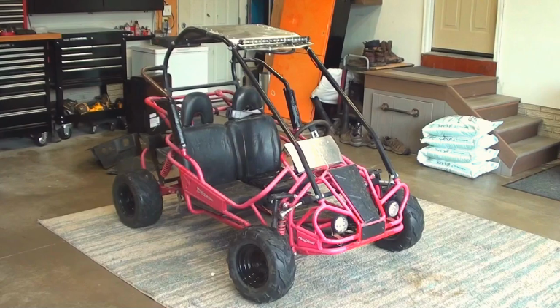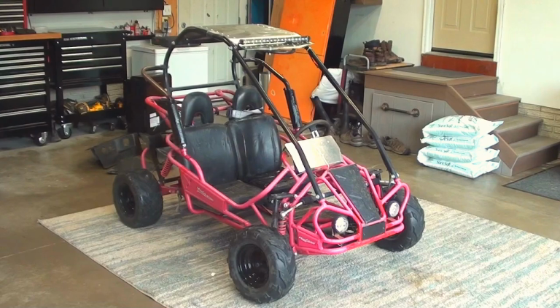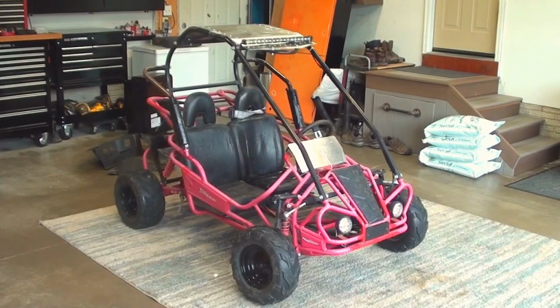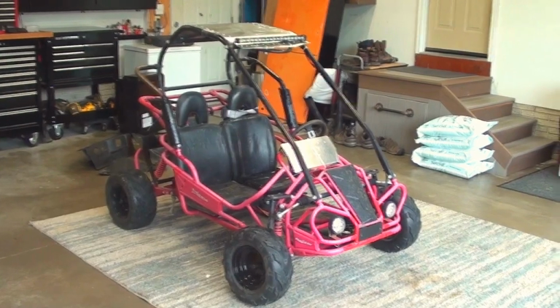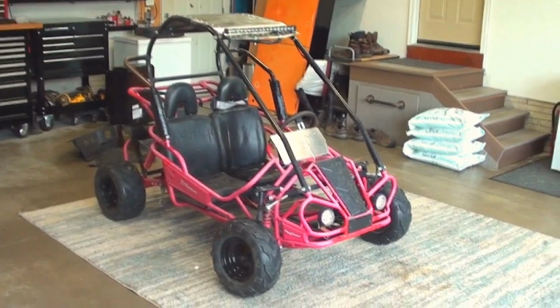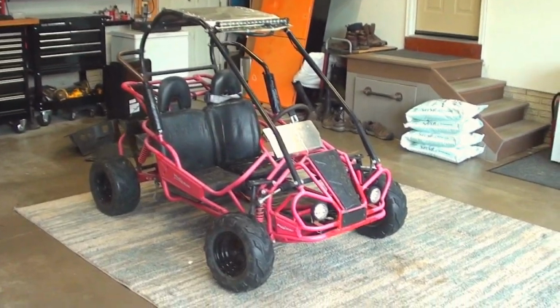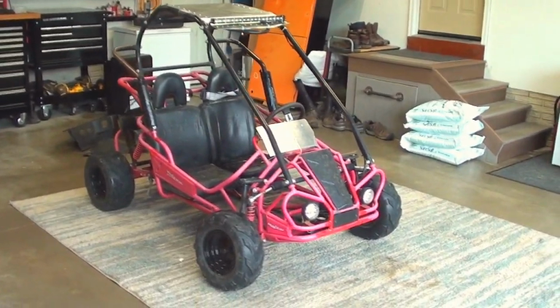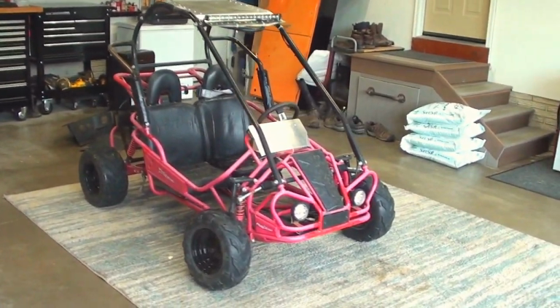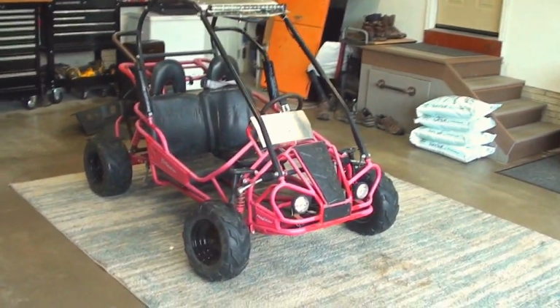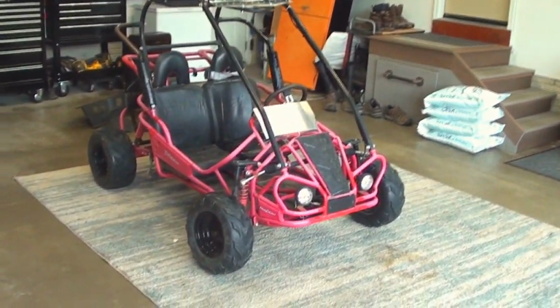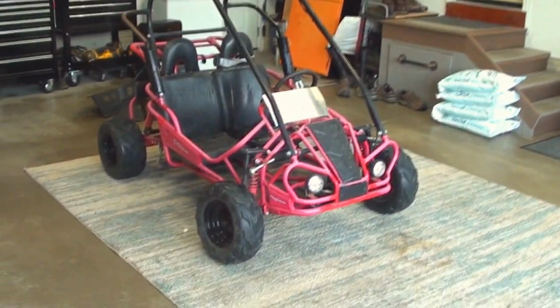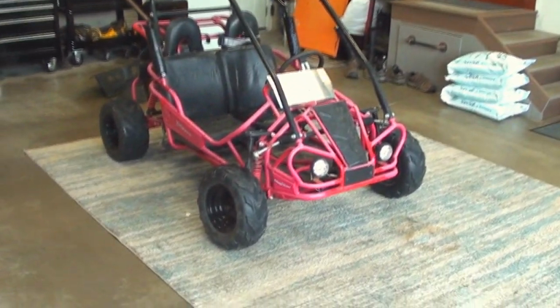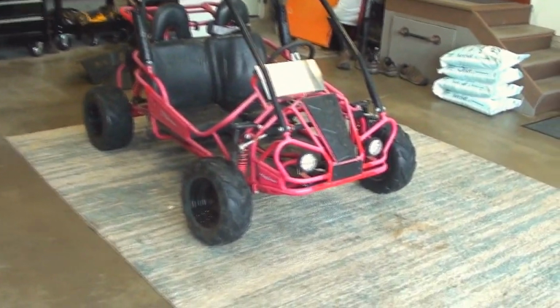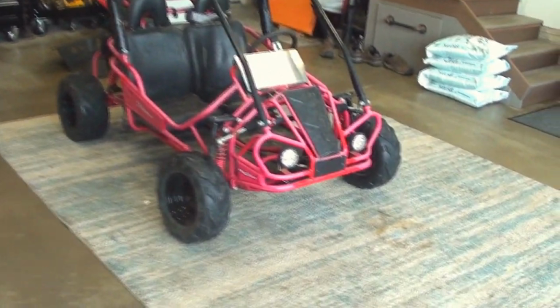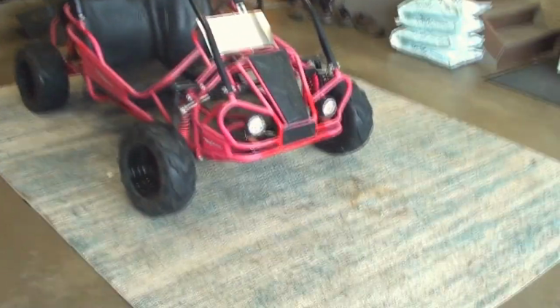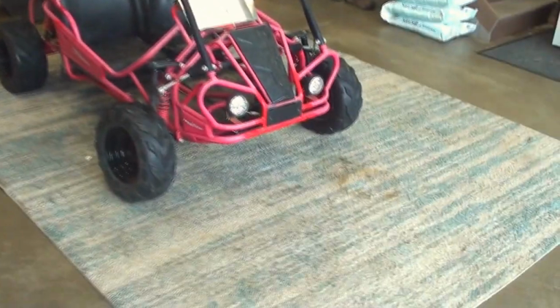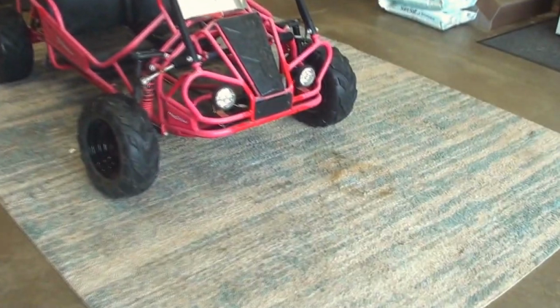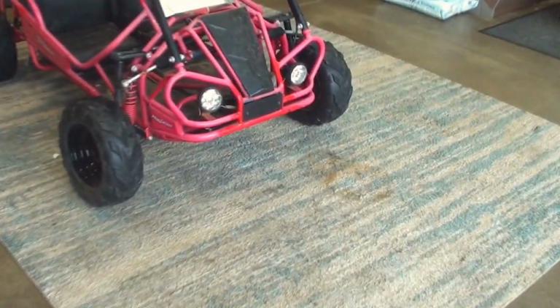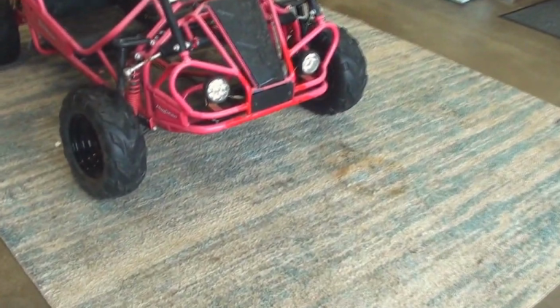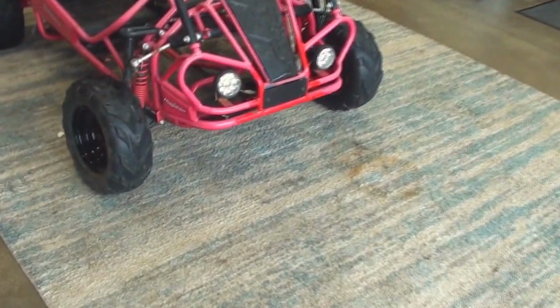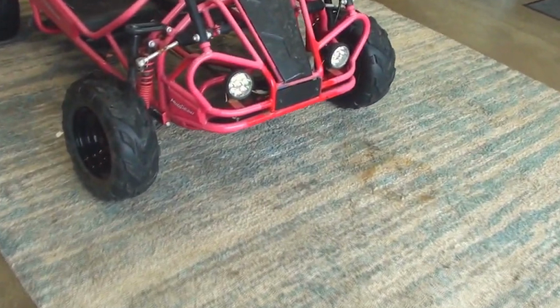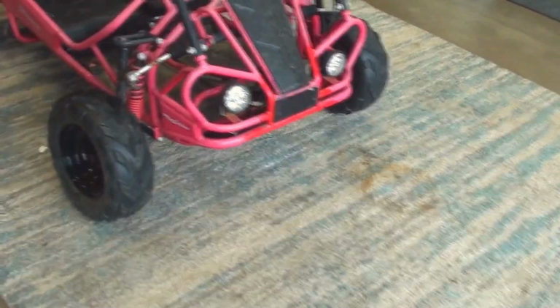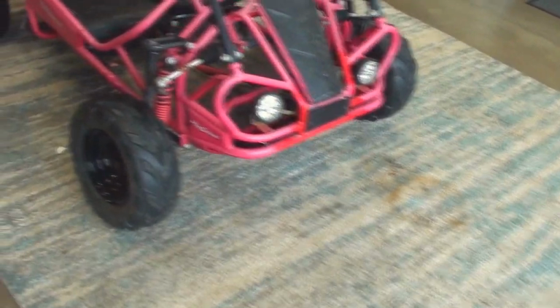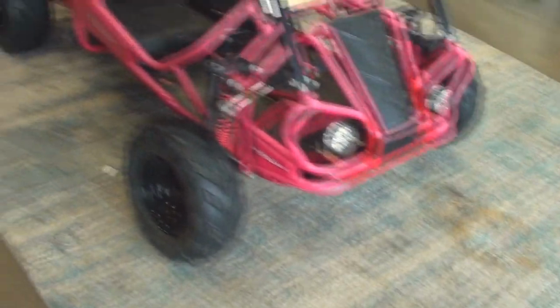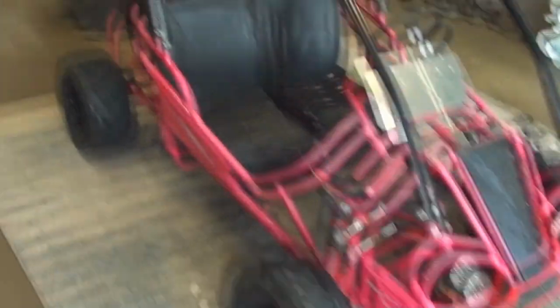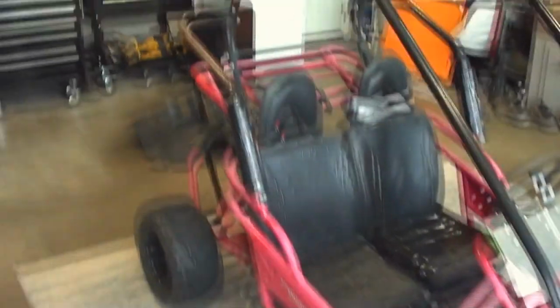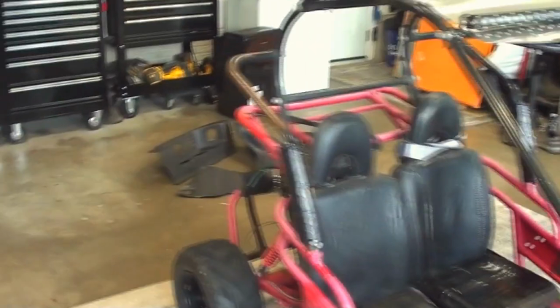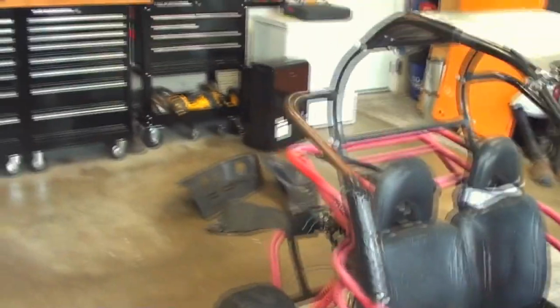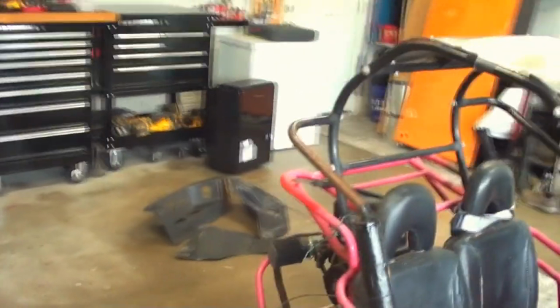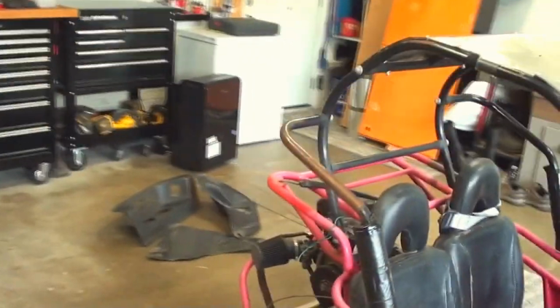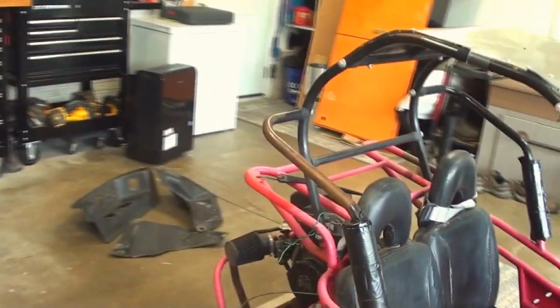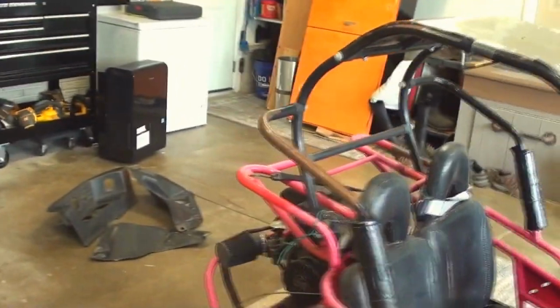Welcome back to another video on this go-kart. Today I plan to upgrade the headlights and put a tail light on this.